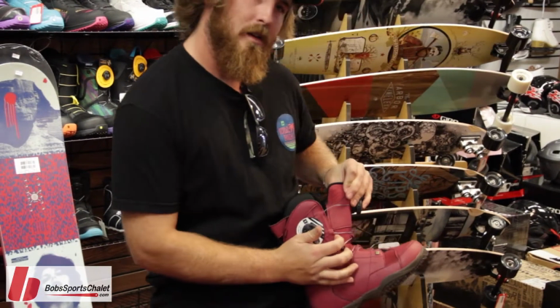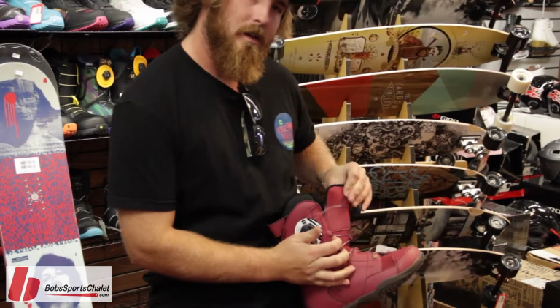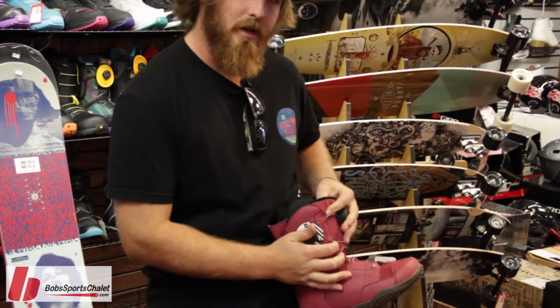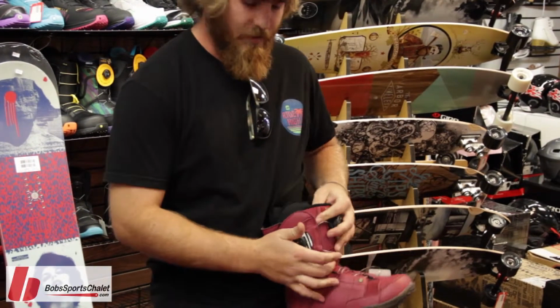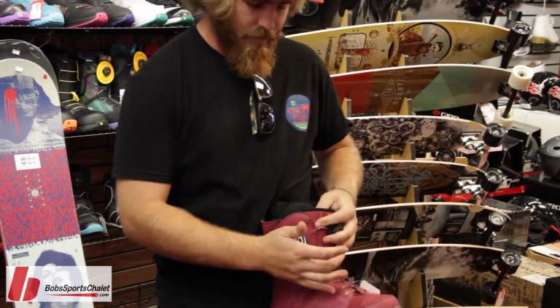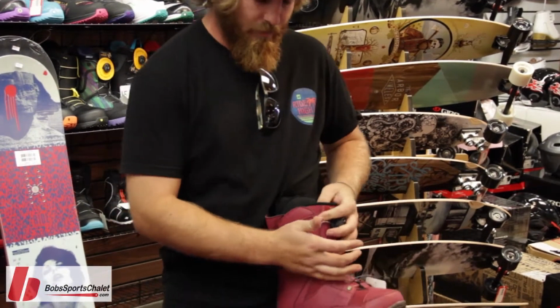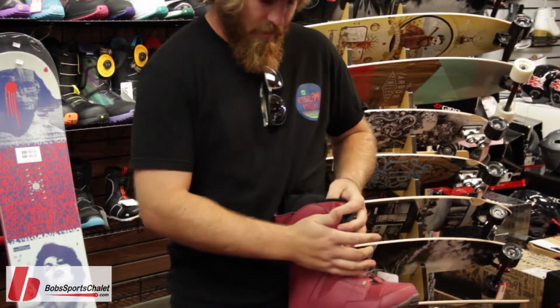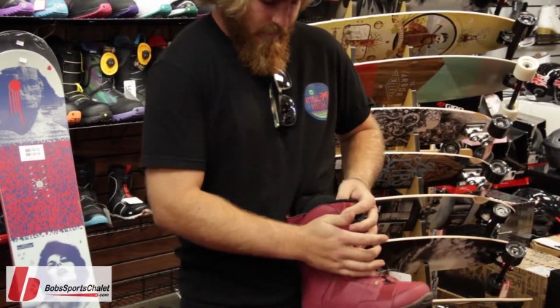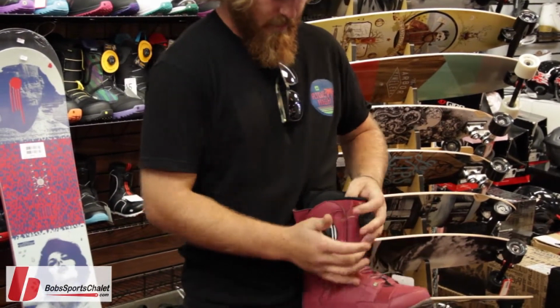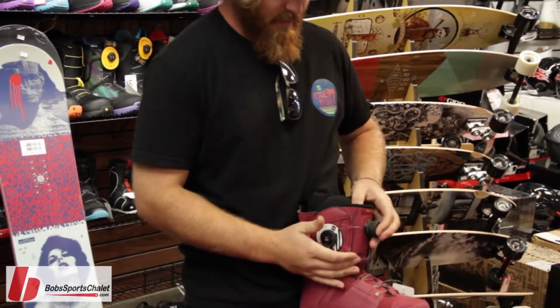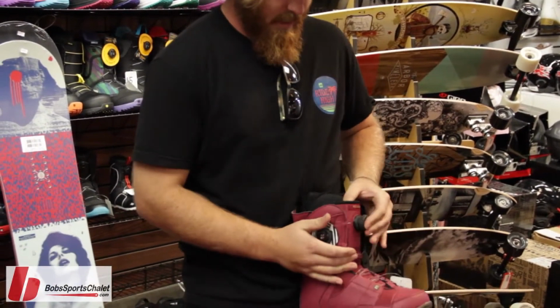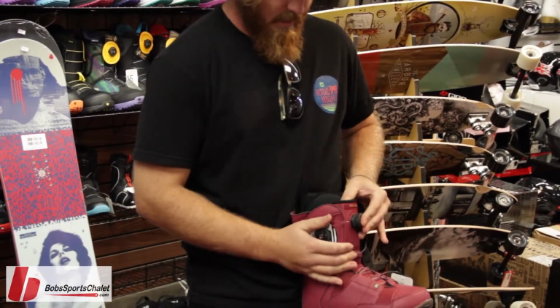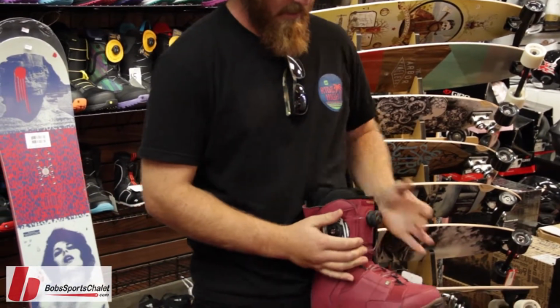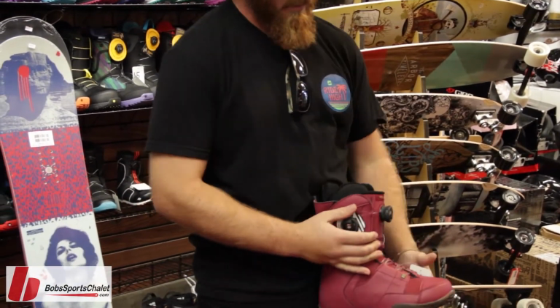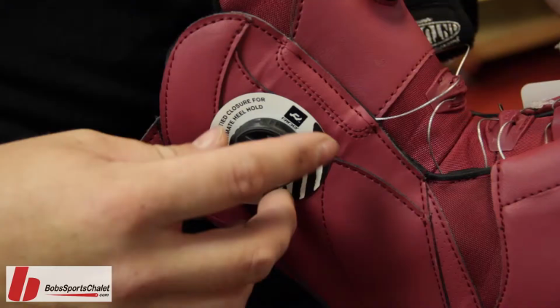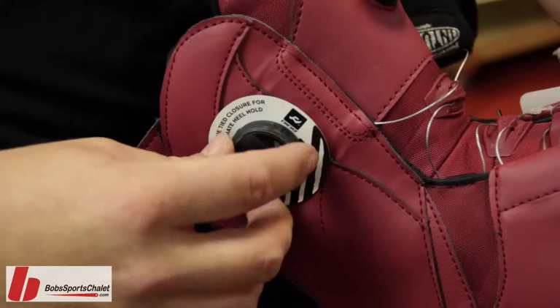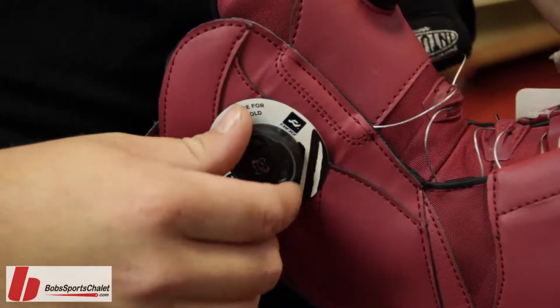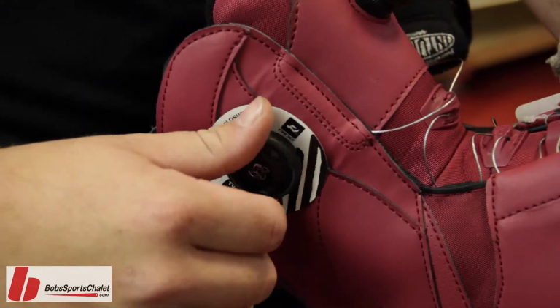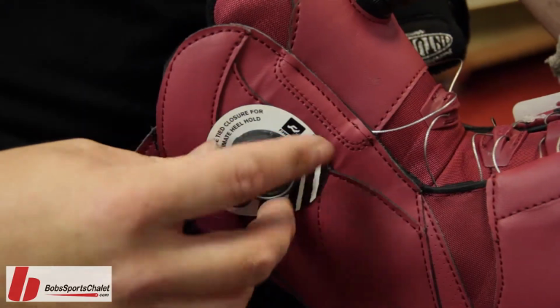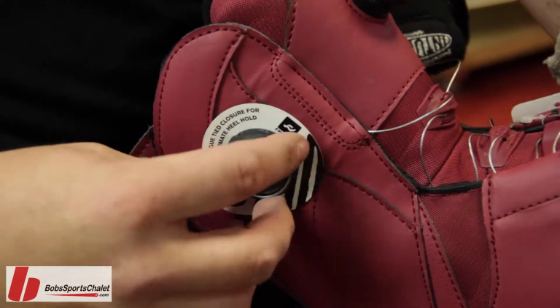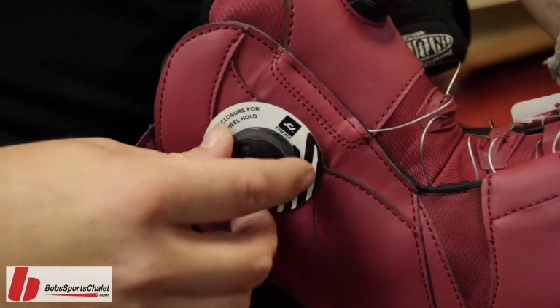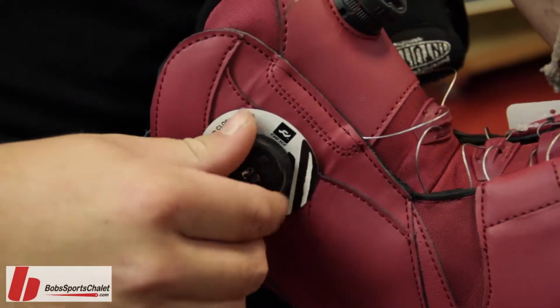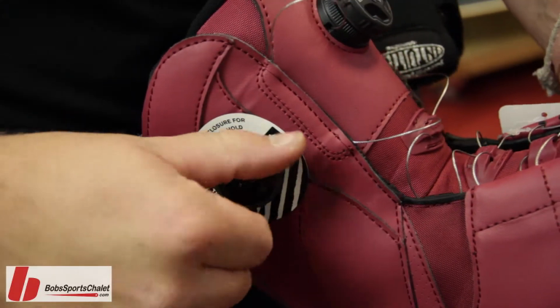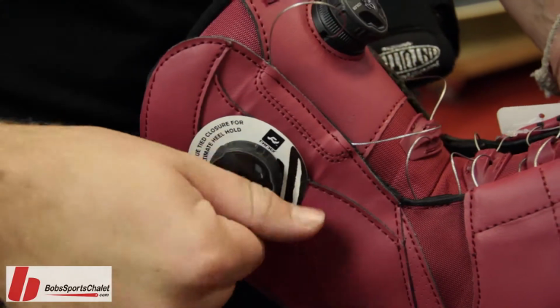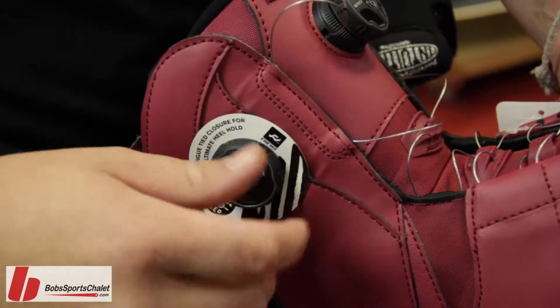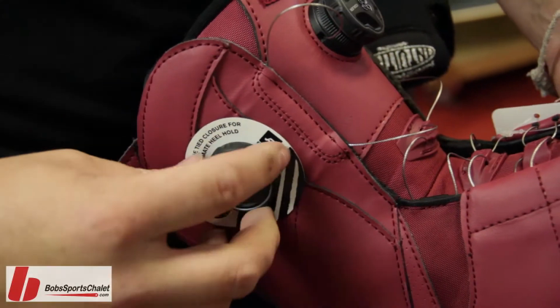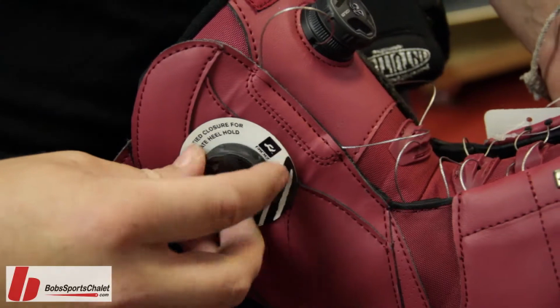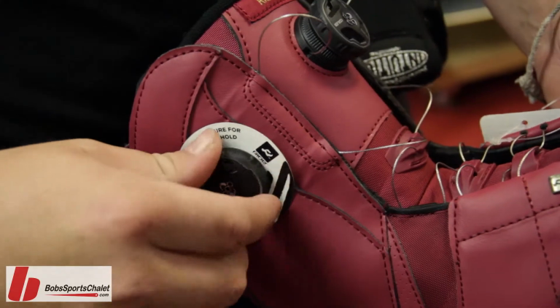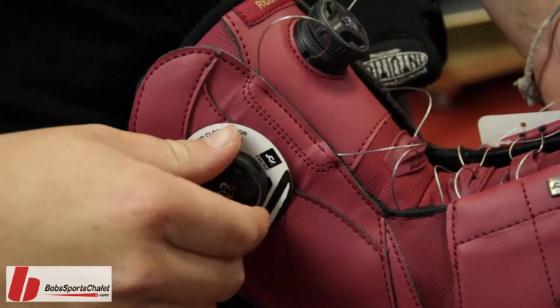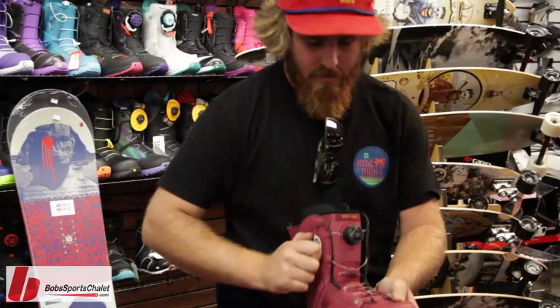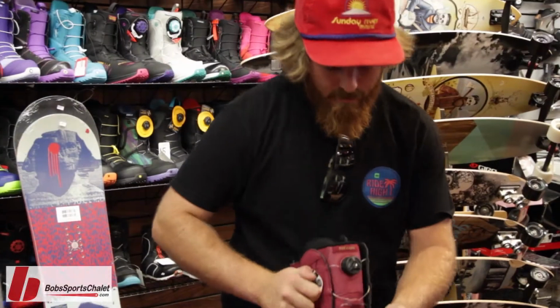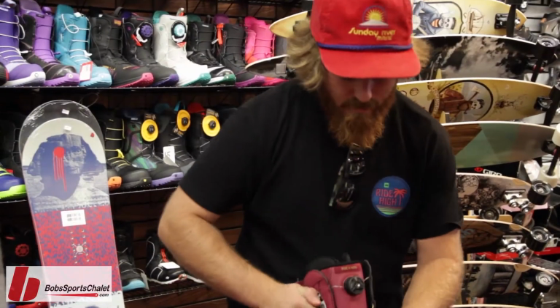You have this dual boa wheel on the side. Gives you the ultimate lock down in the heel area.